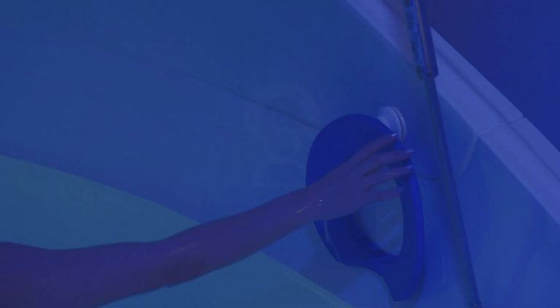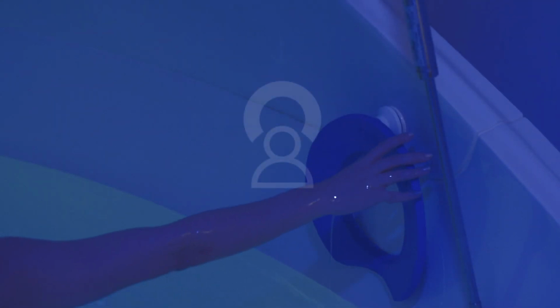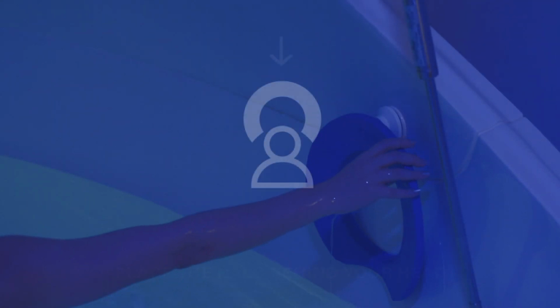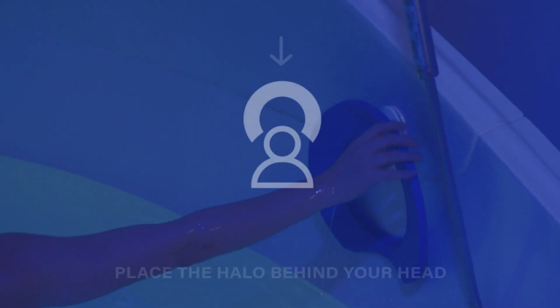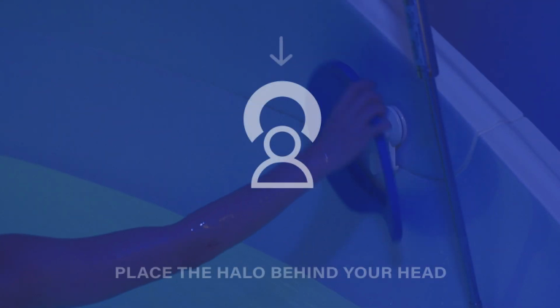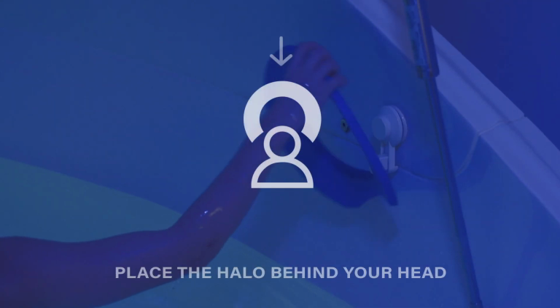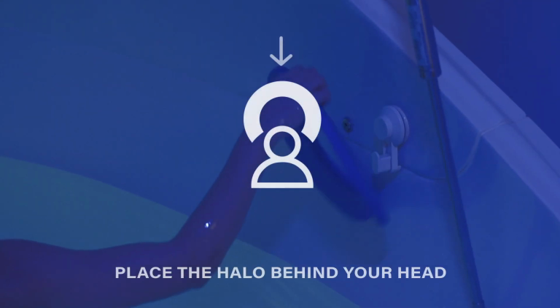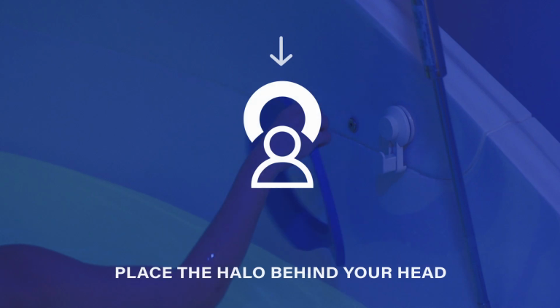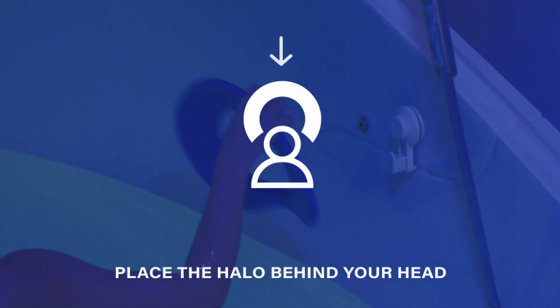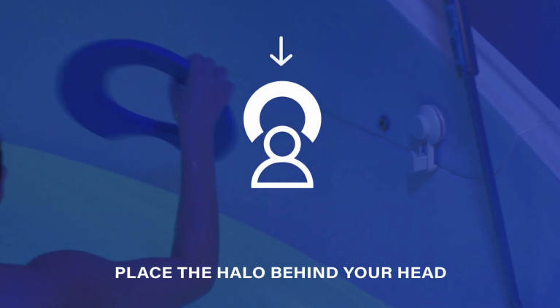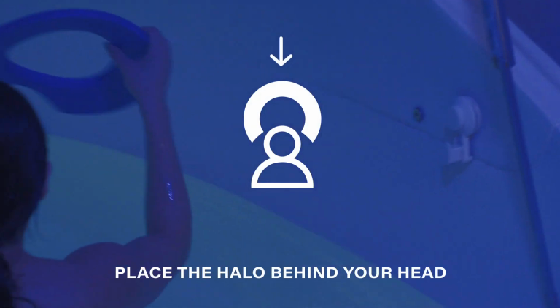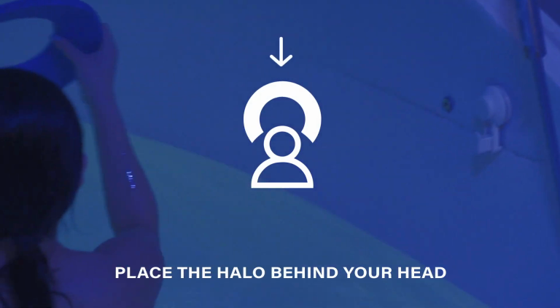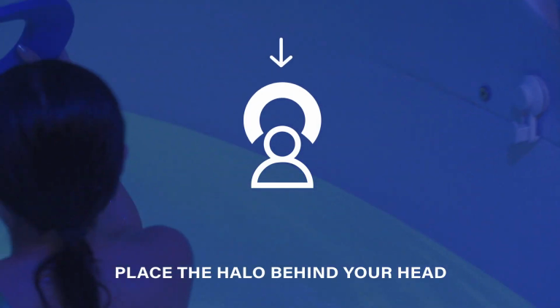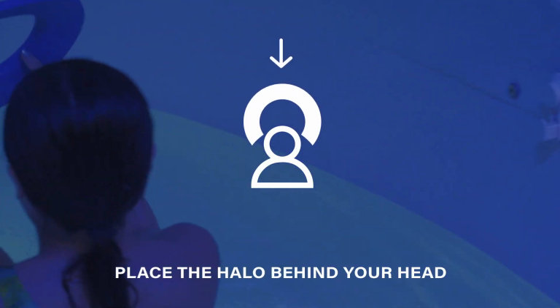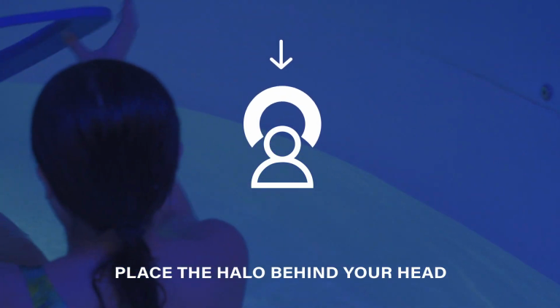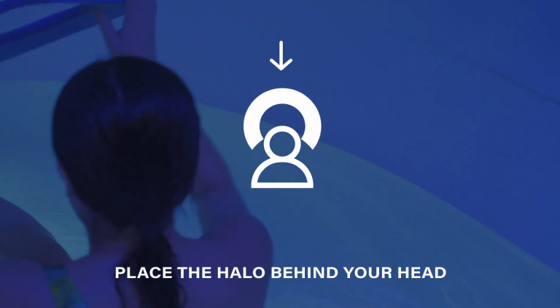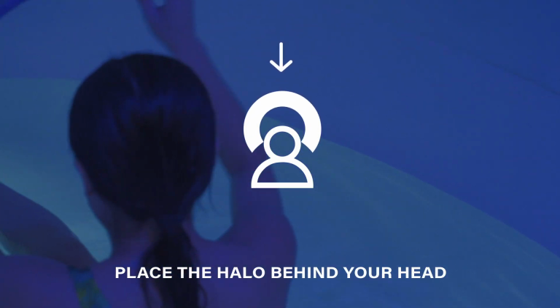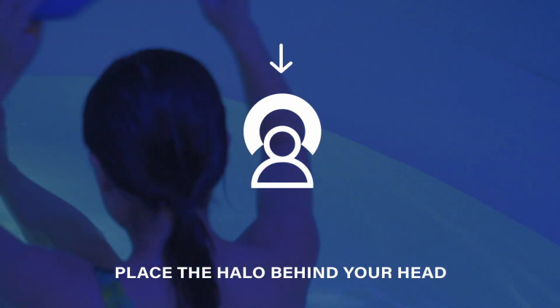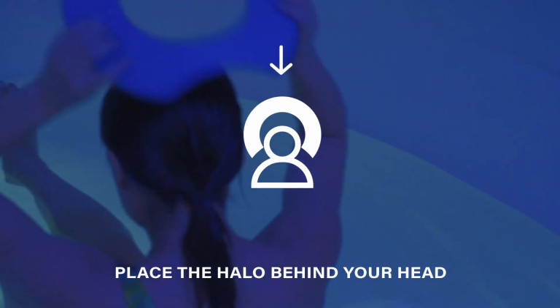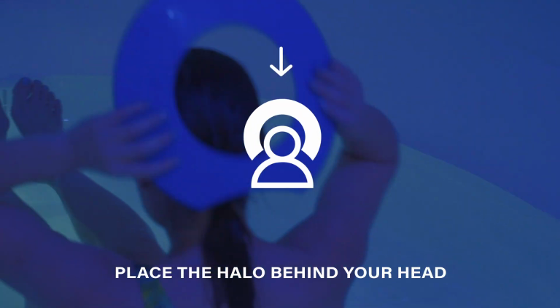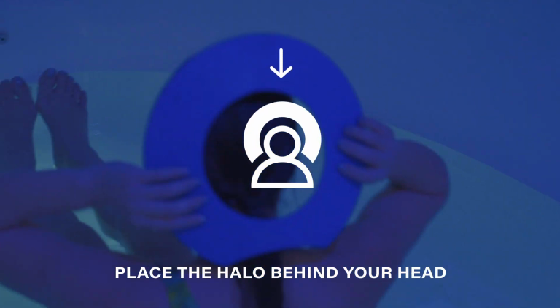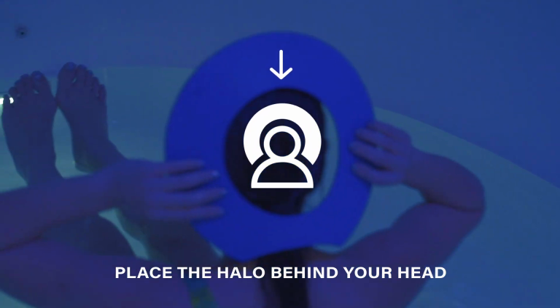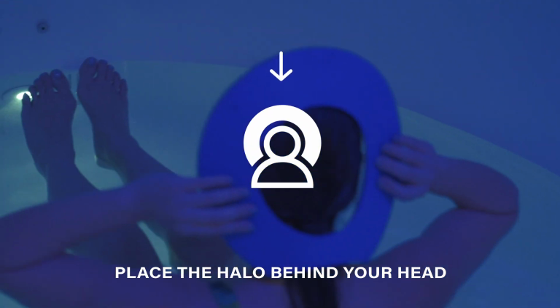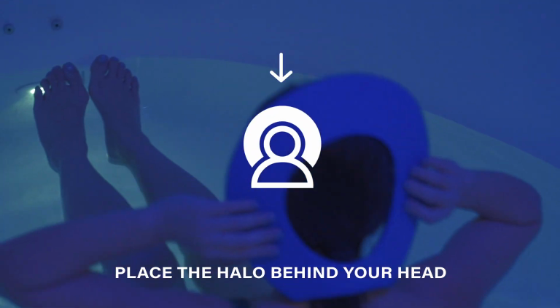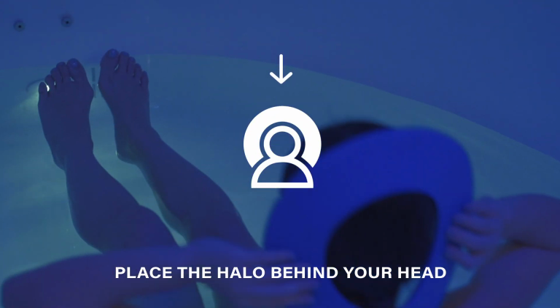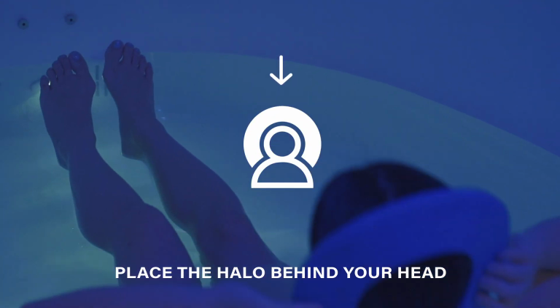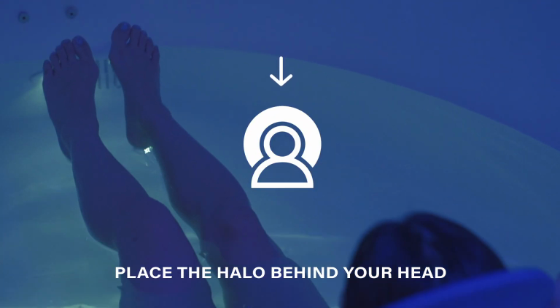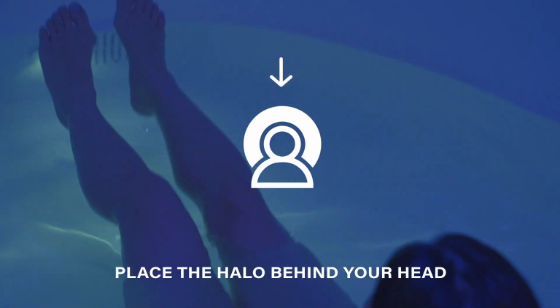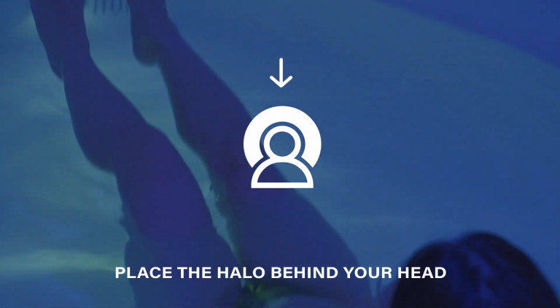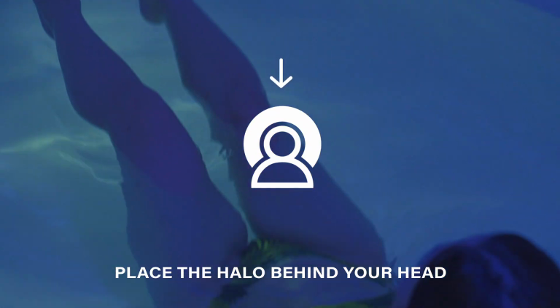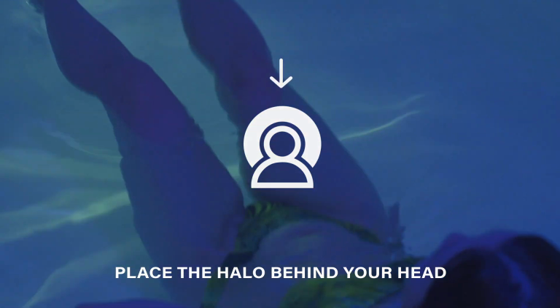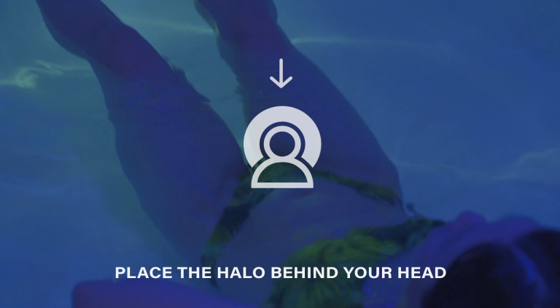Finally, take the halo pillow and place it behind your head while slowly laying back in the pod.